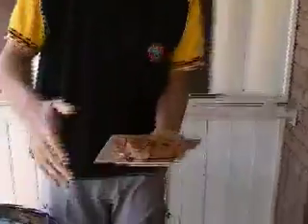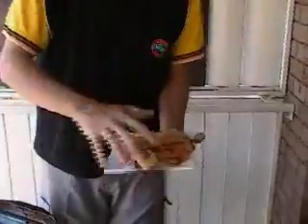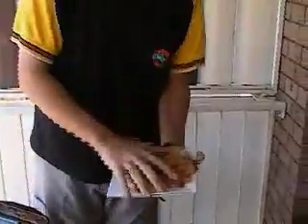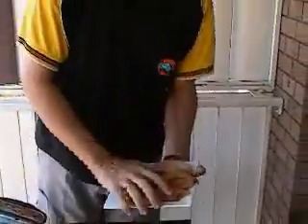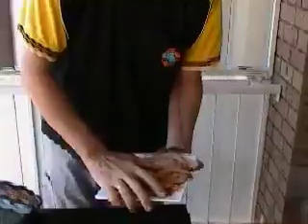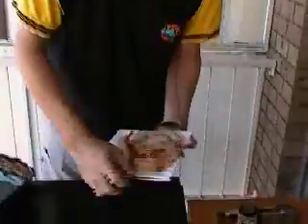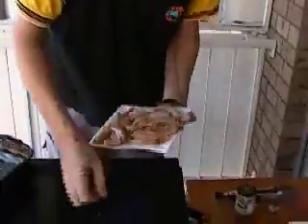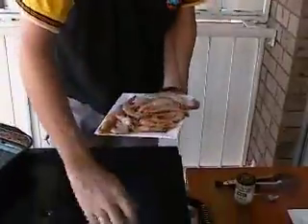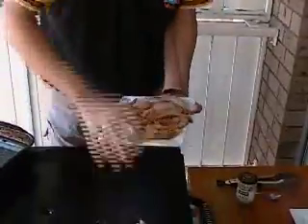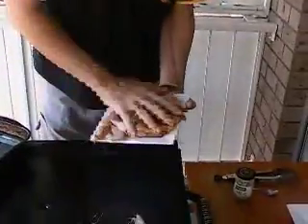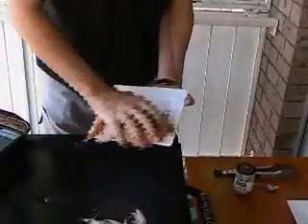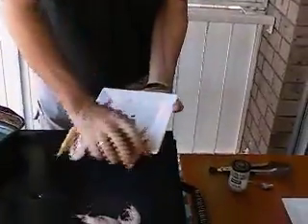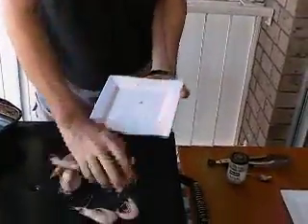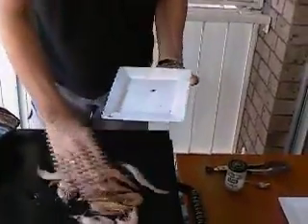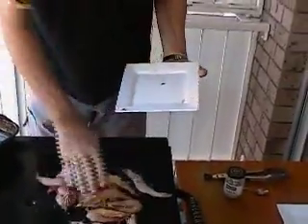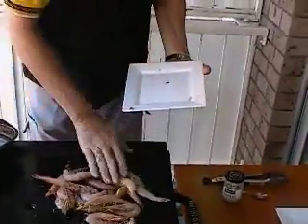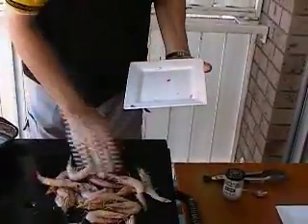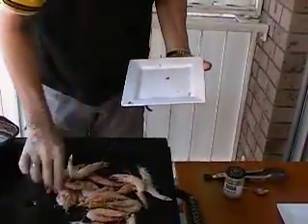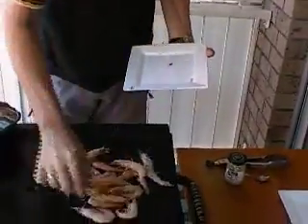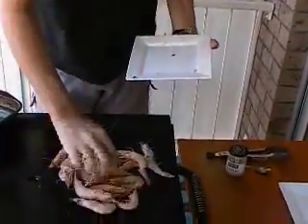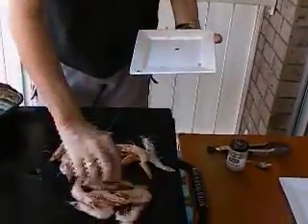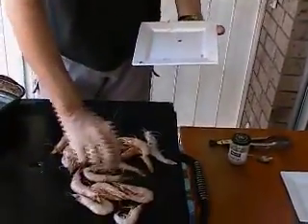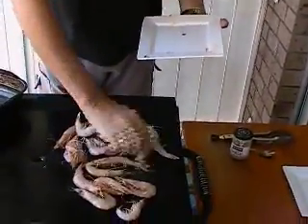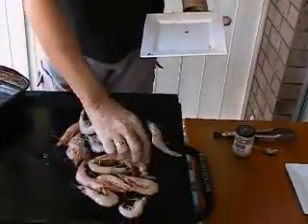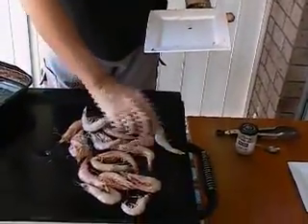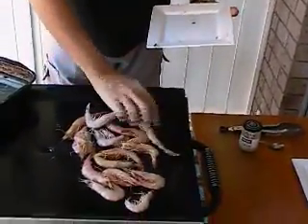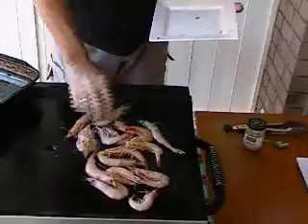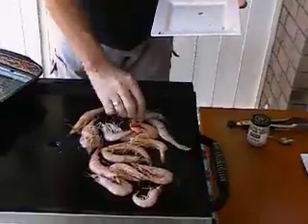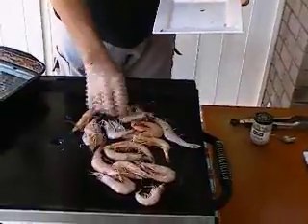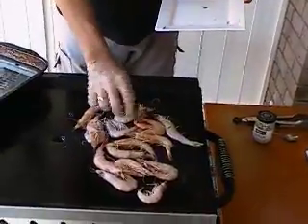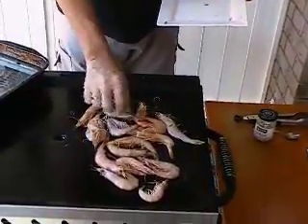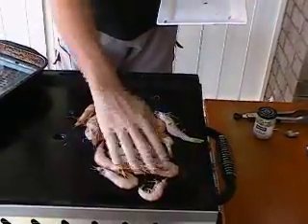Just a matter of putting your prawns on the plate and spreading them out nice and evenly.